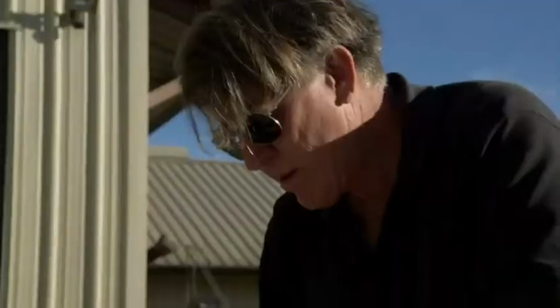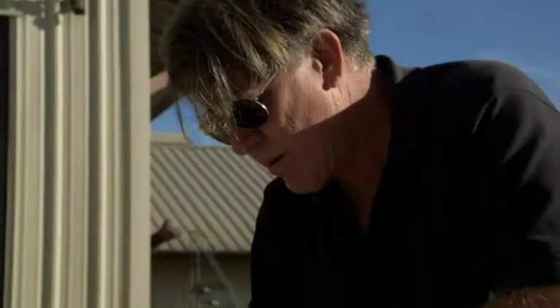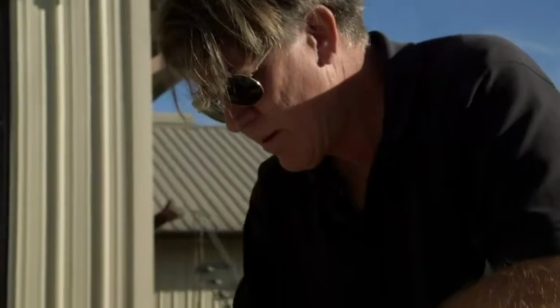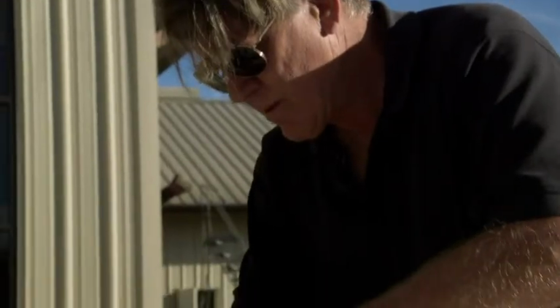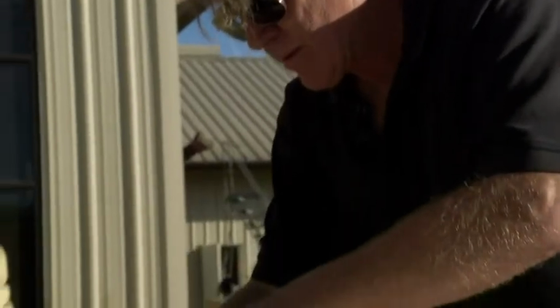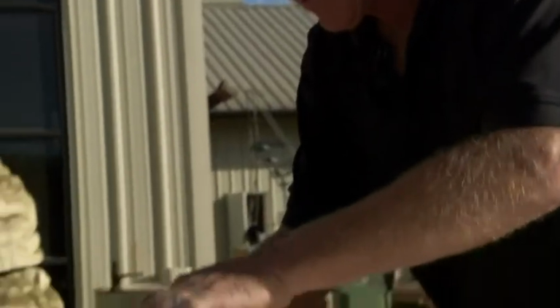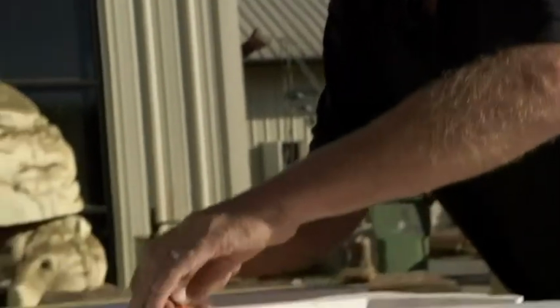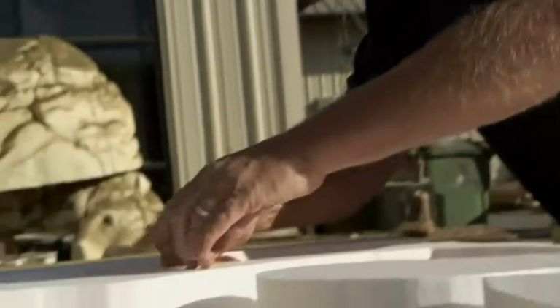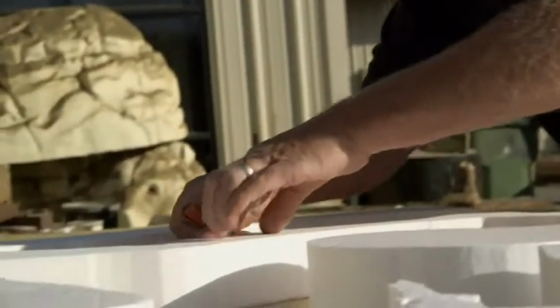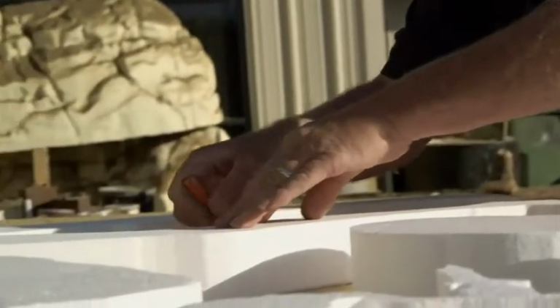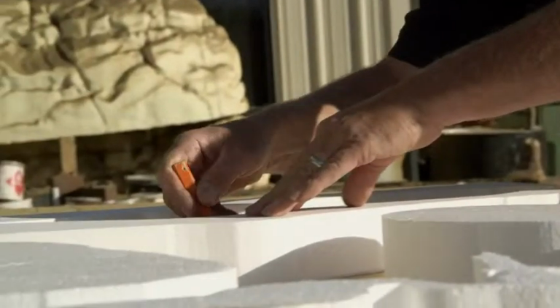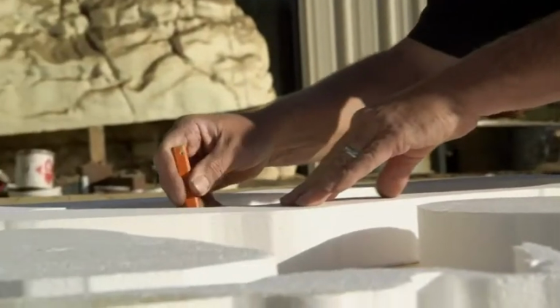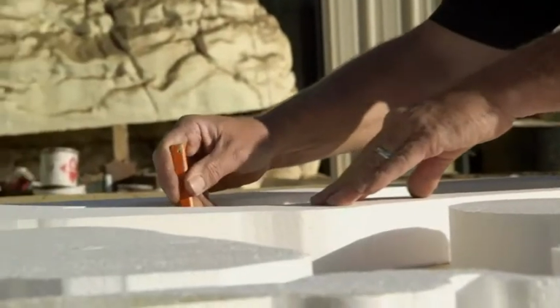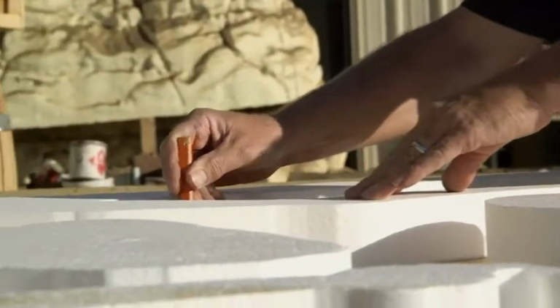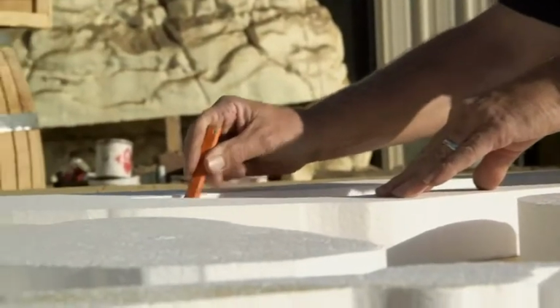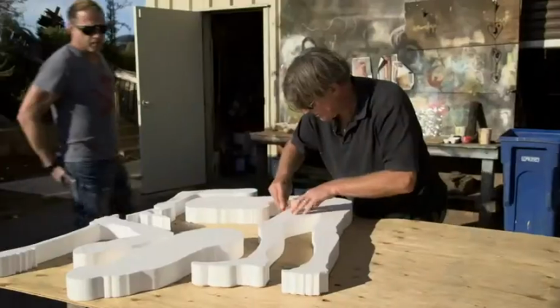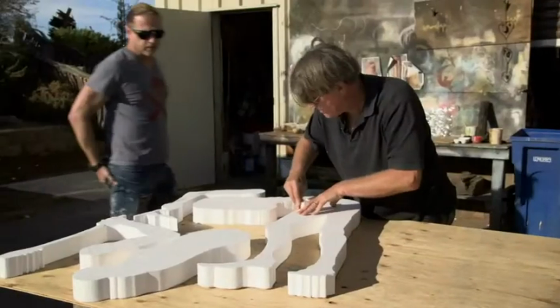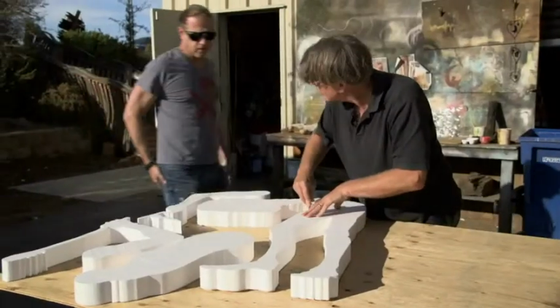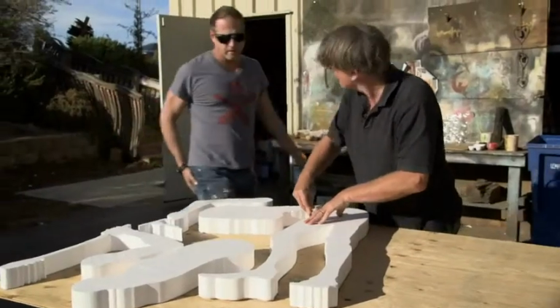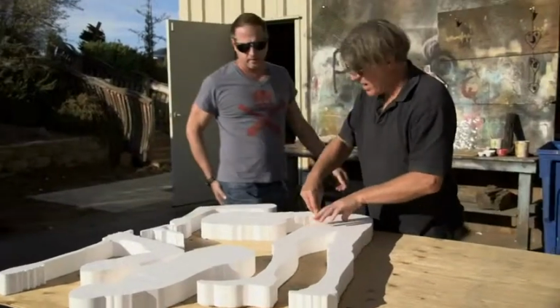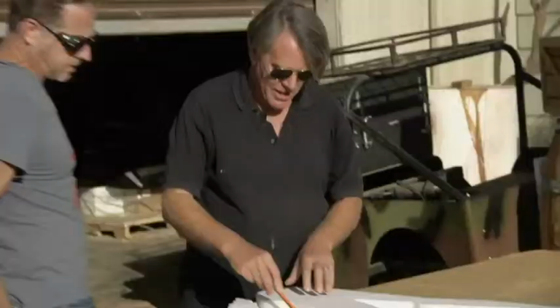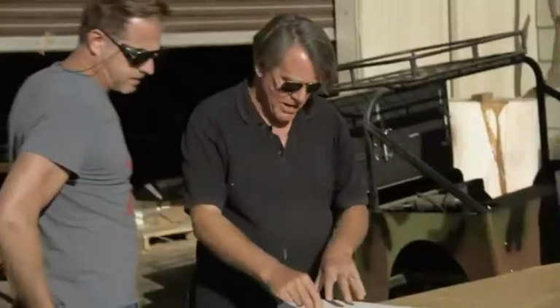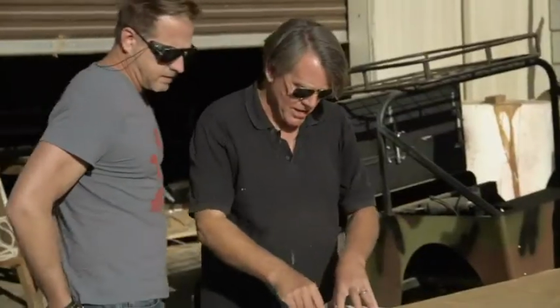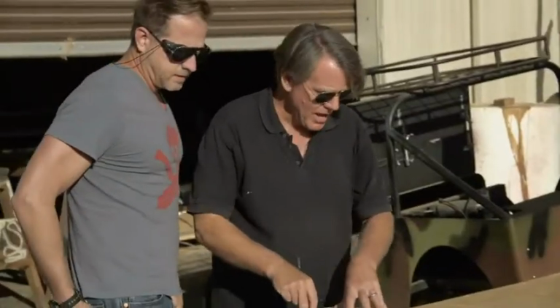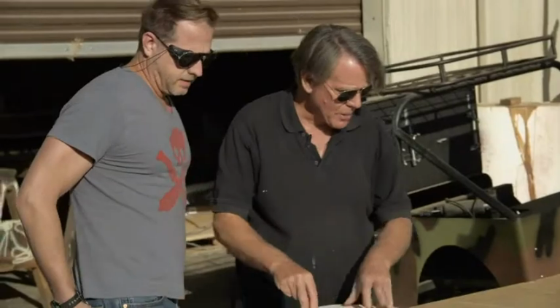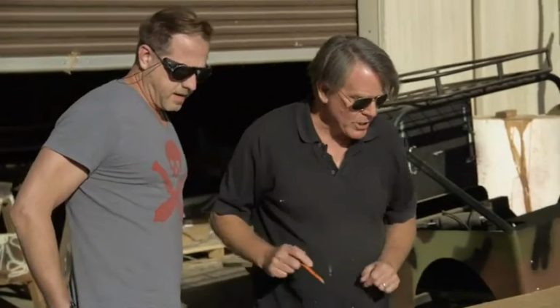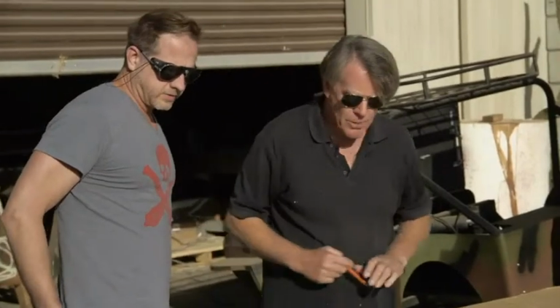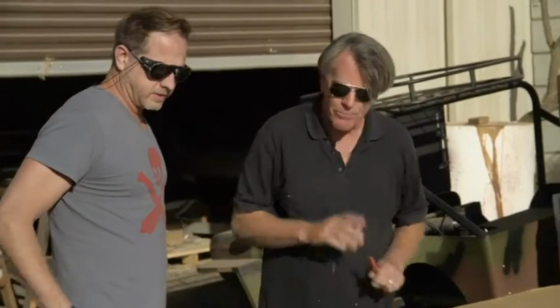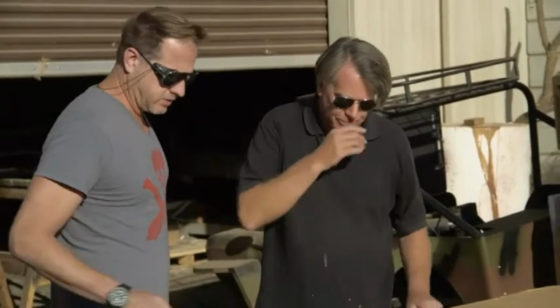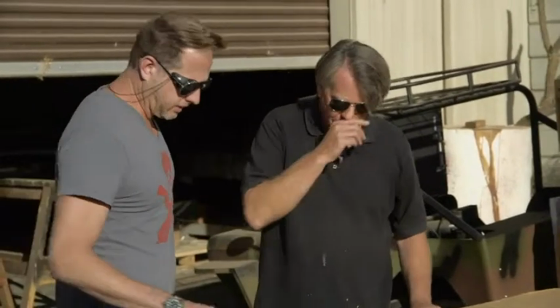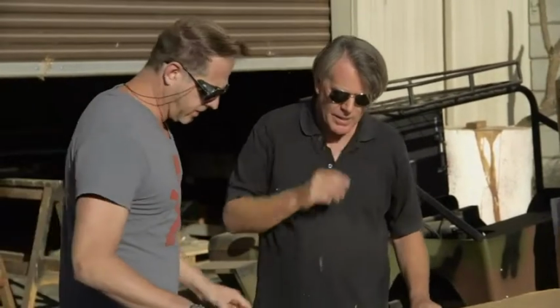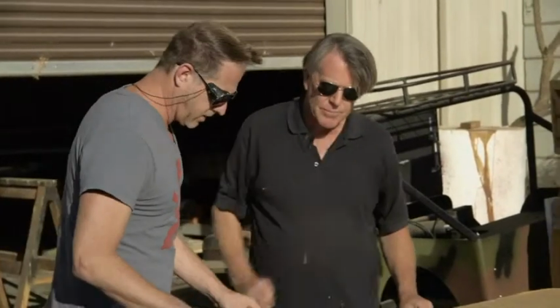Last but not least, a shadow puppet of the man himself. Here's our Leonardo.